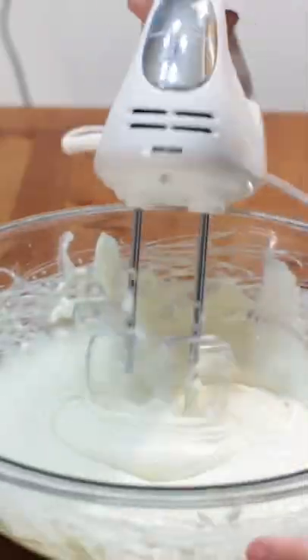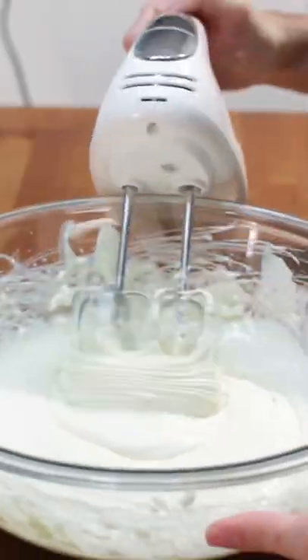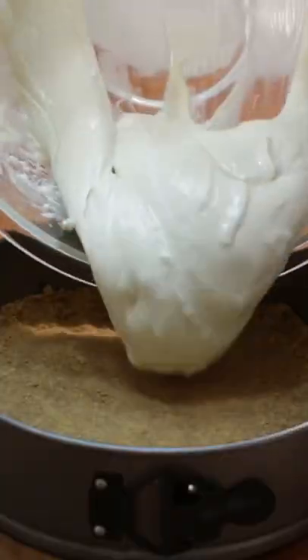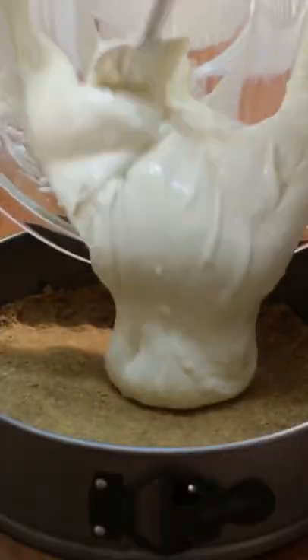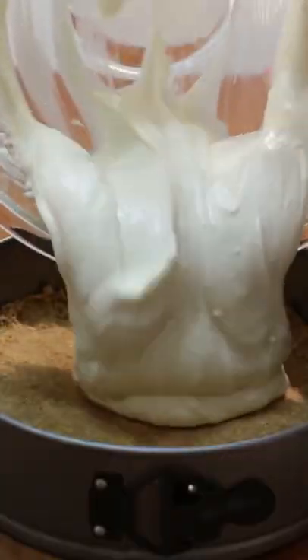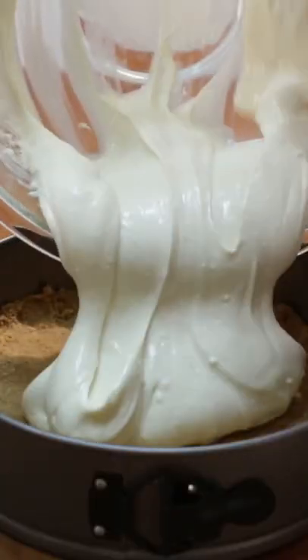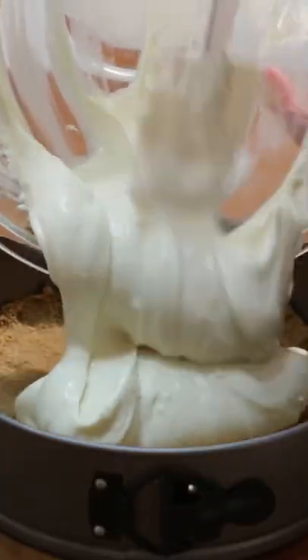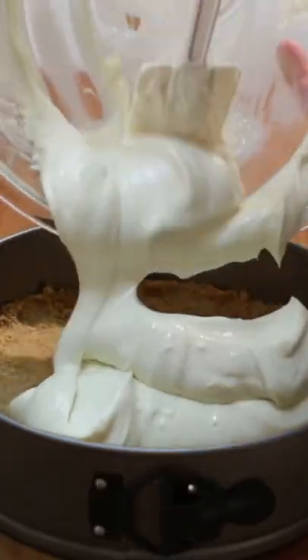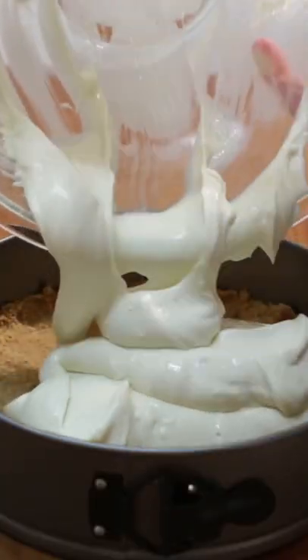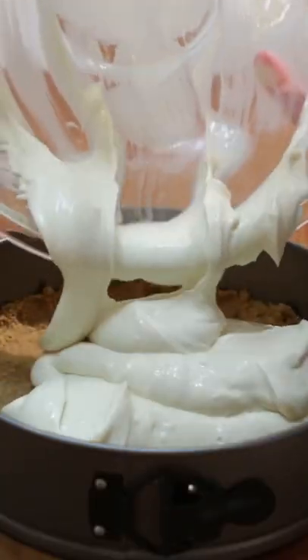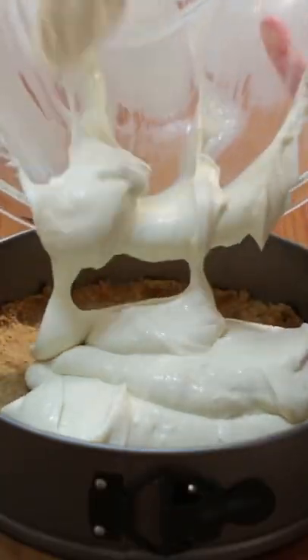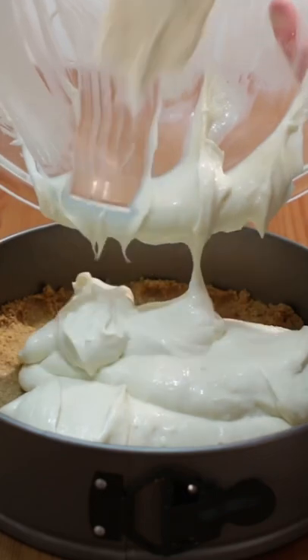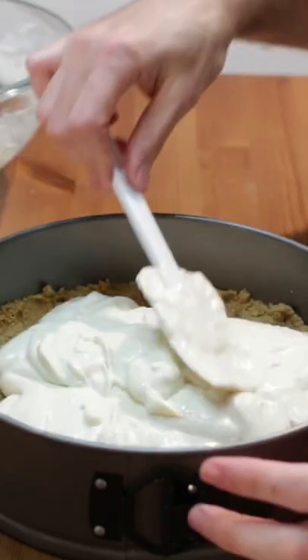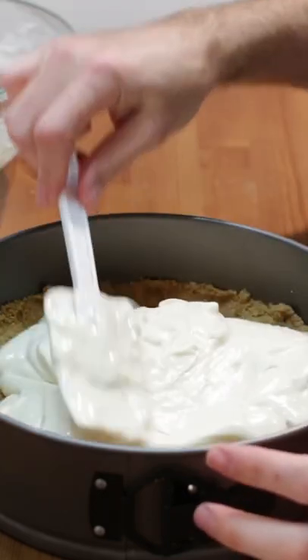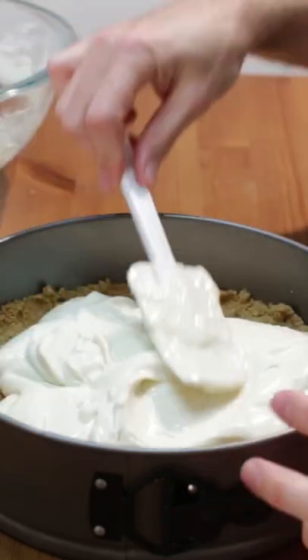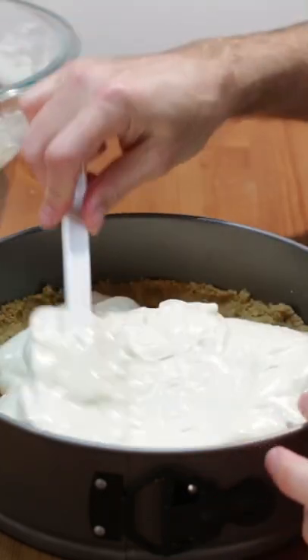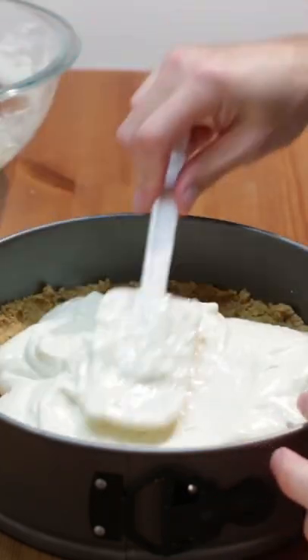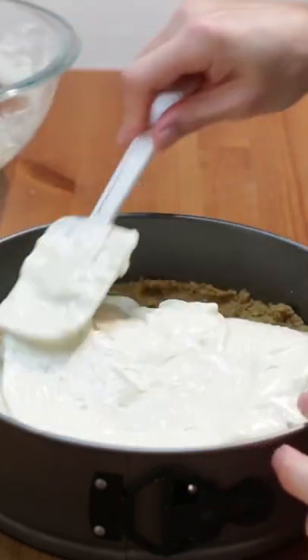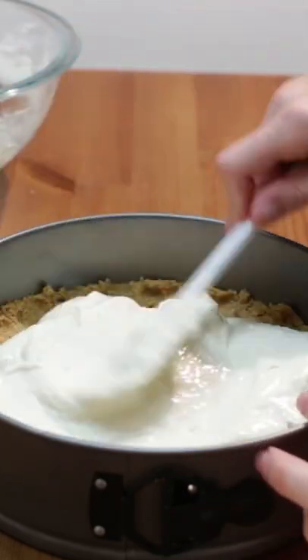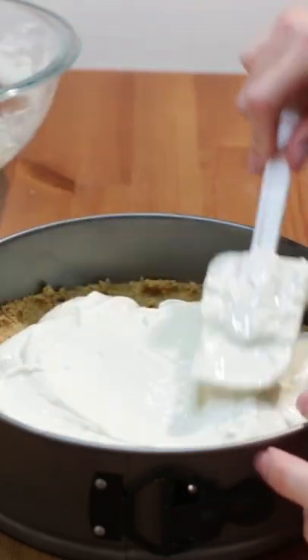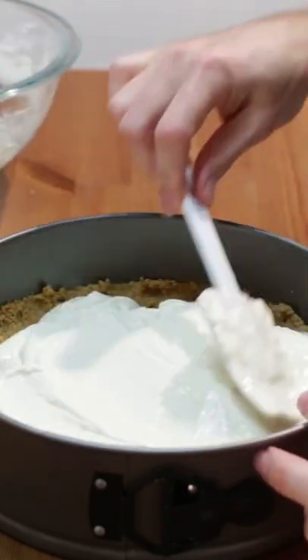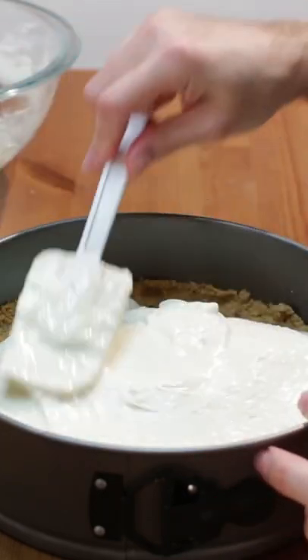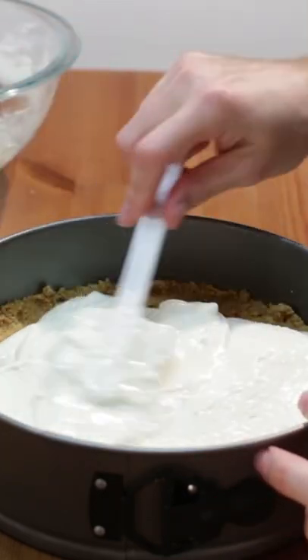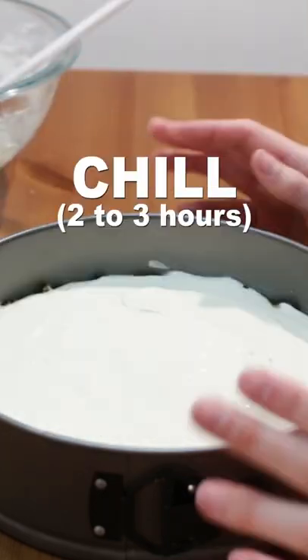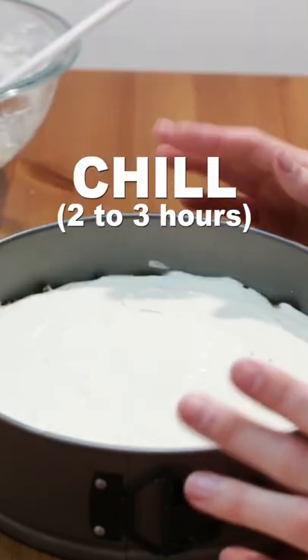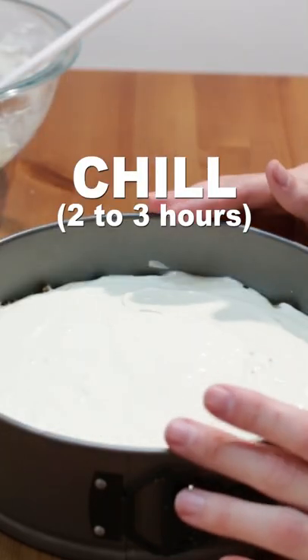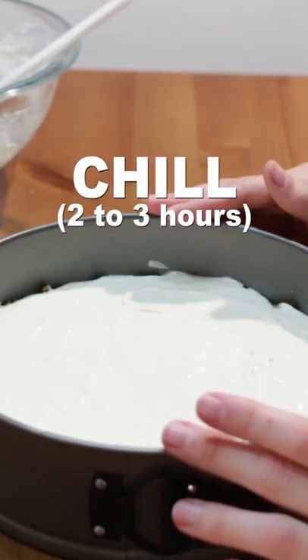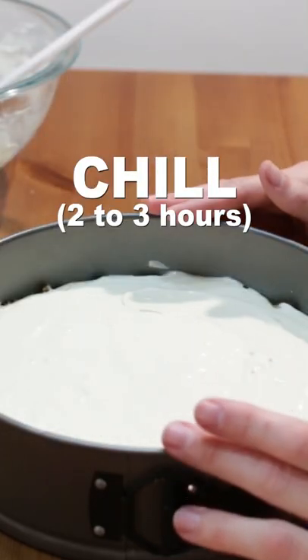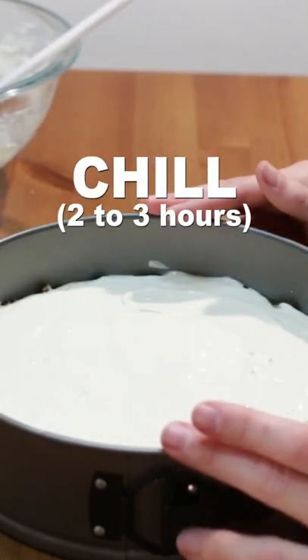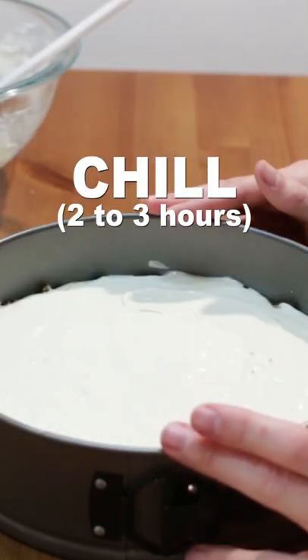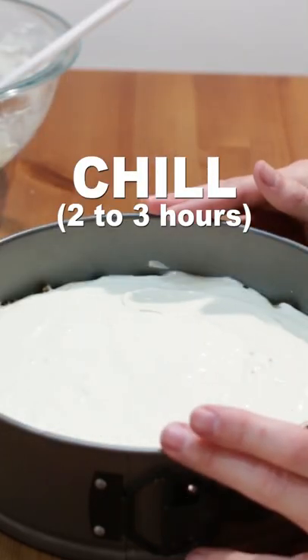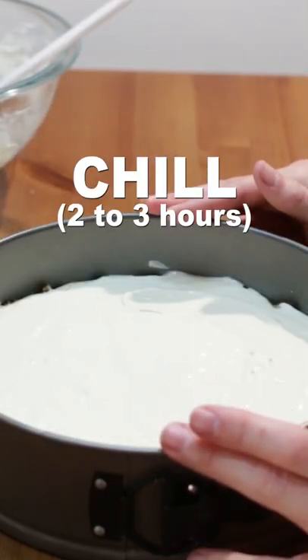Pour the cheesecake base onto the graham cracker crust and spread it out. Chill for at least 2-3 hours.